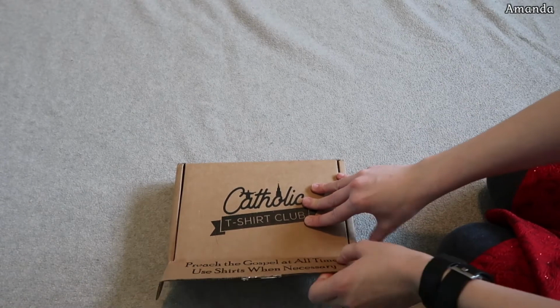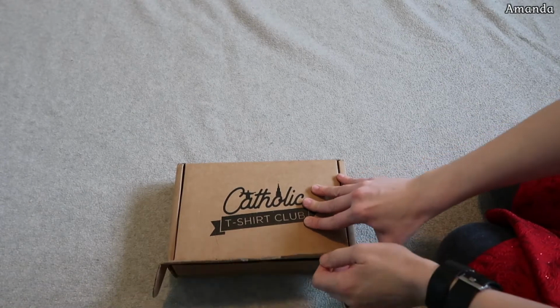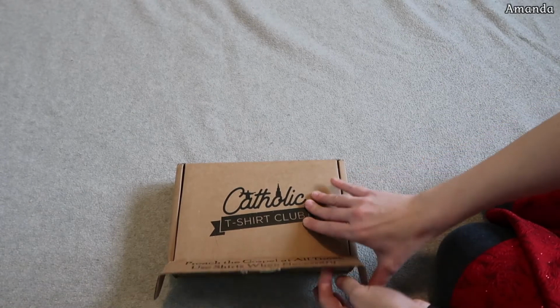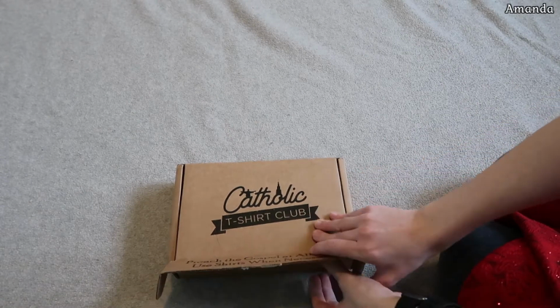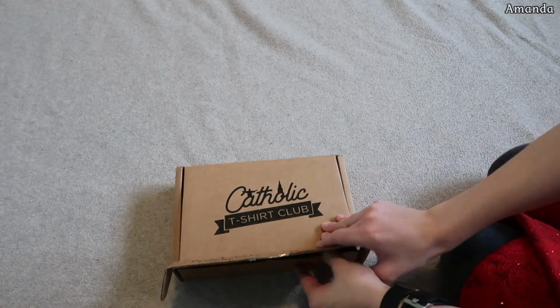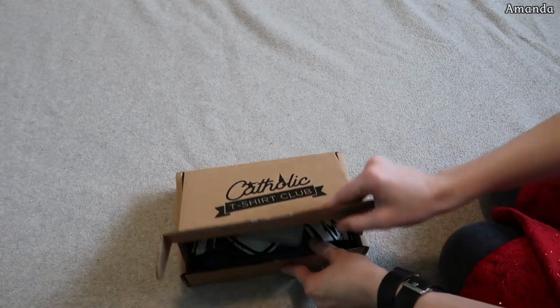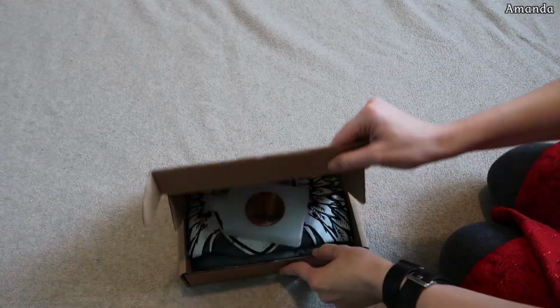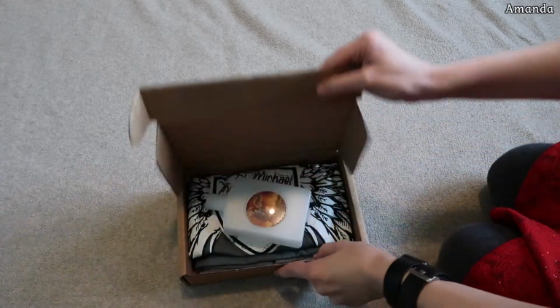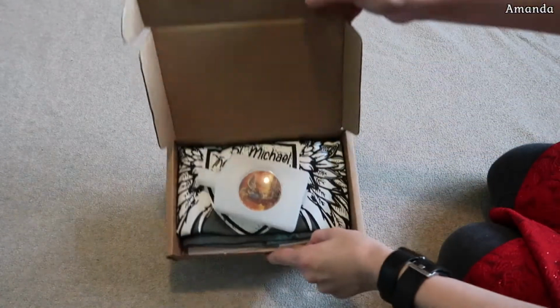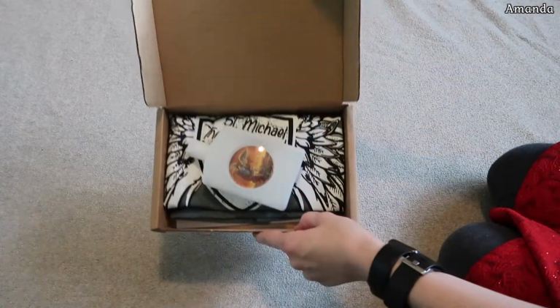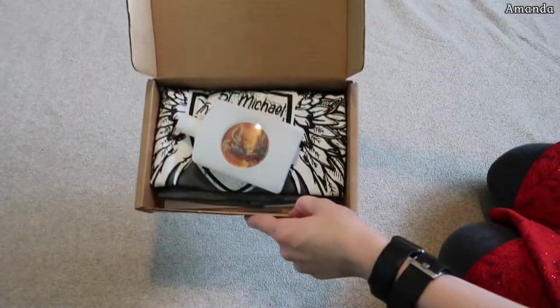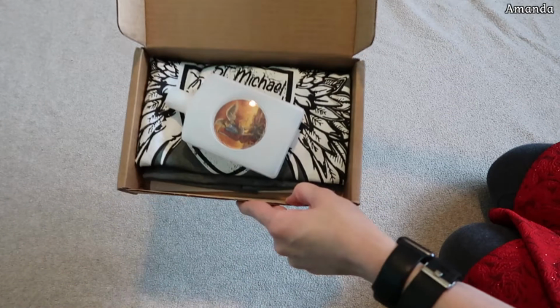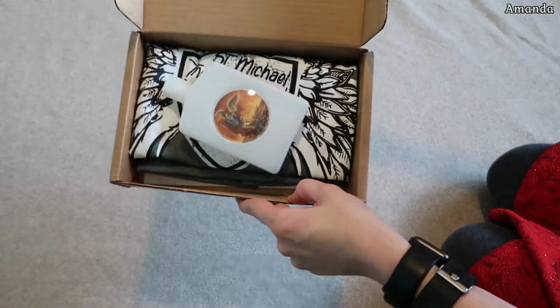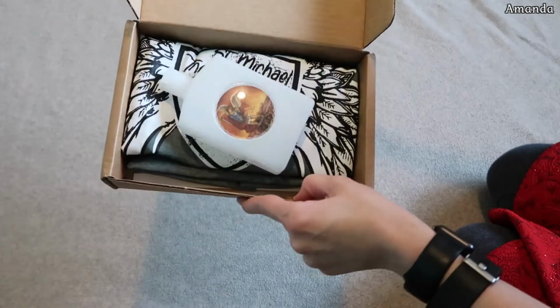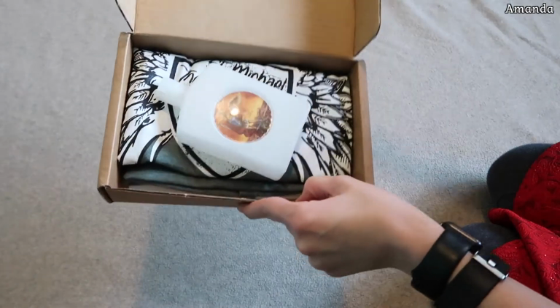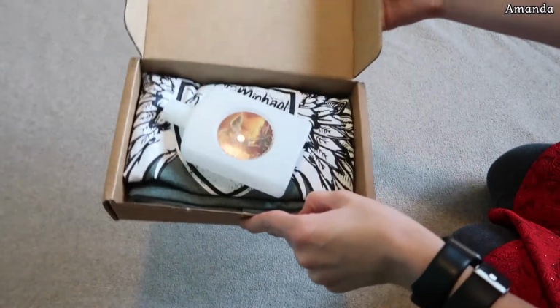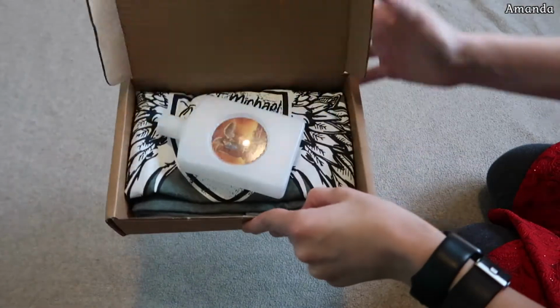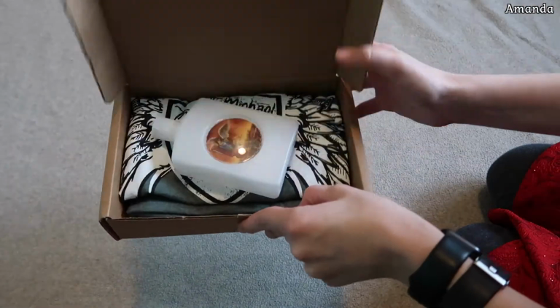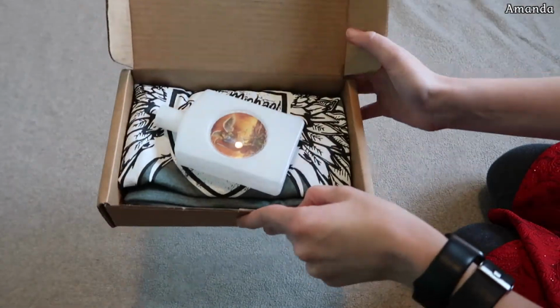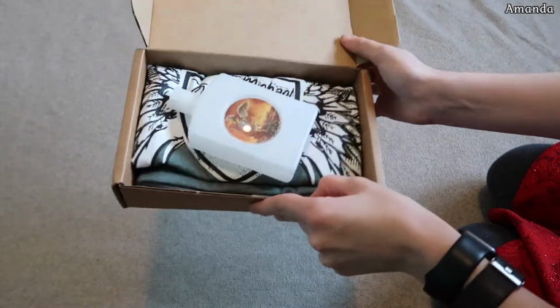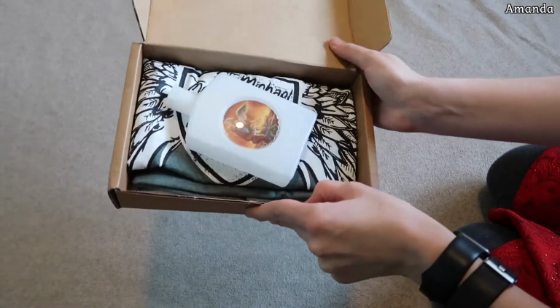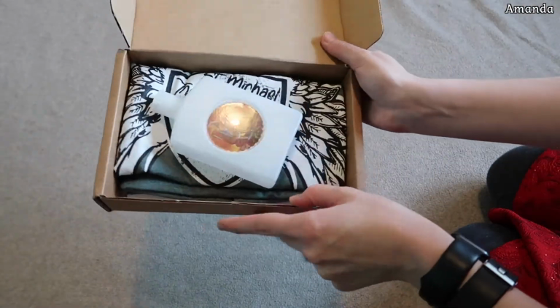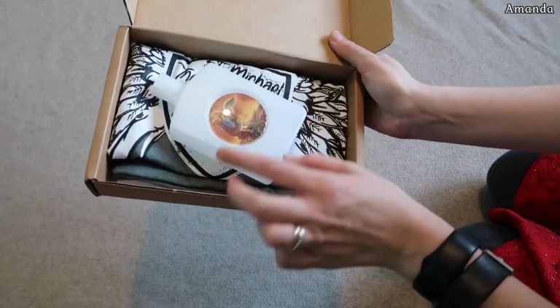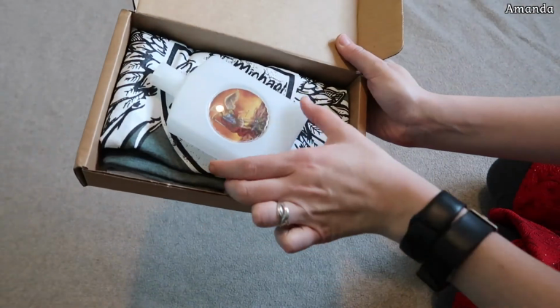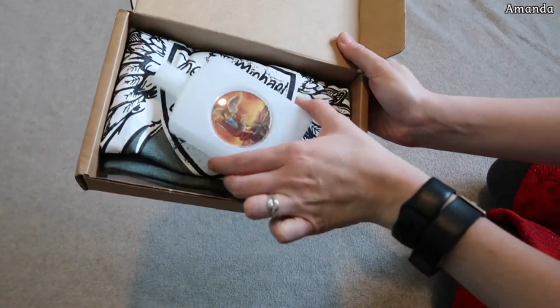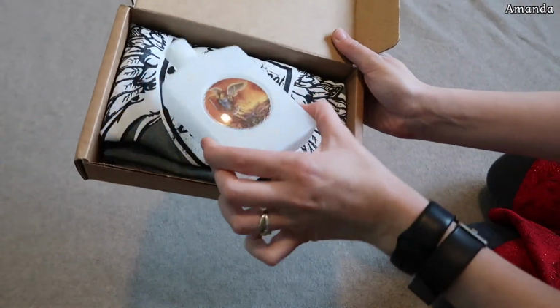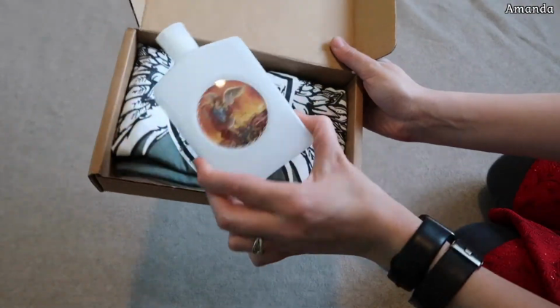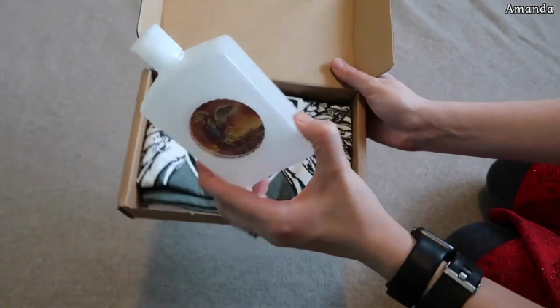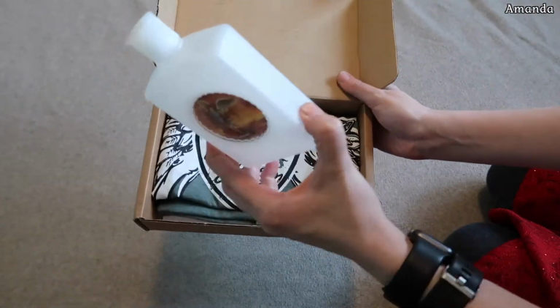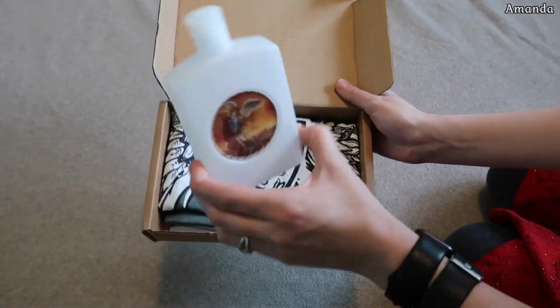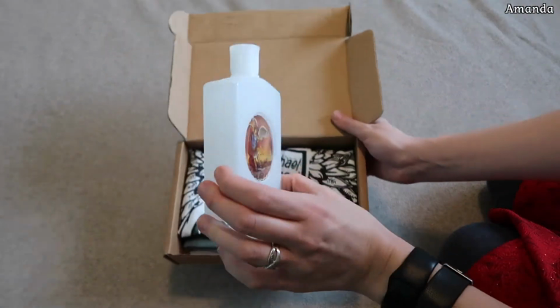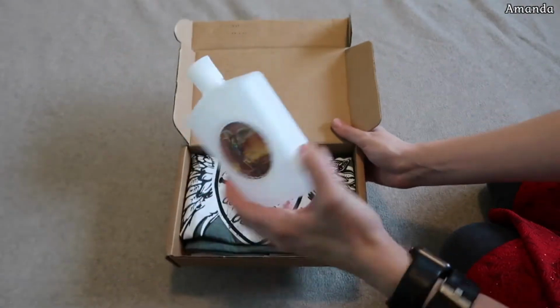Are we ready? Oh my goodness! Look at how big that holy water bottle is.